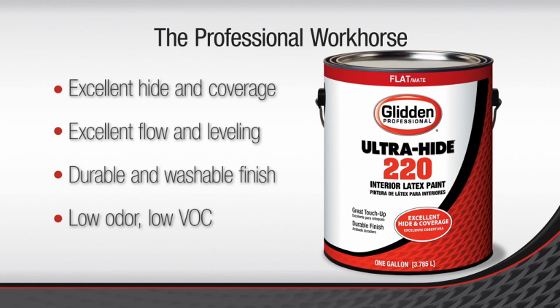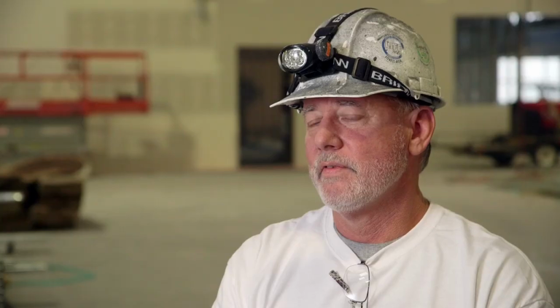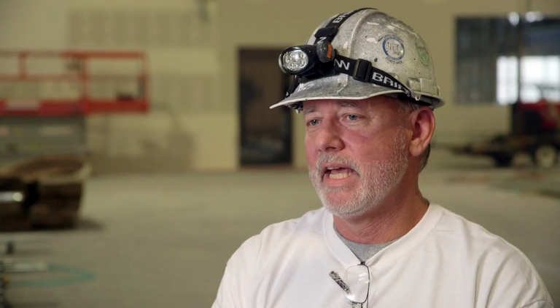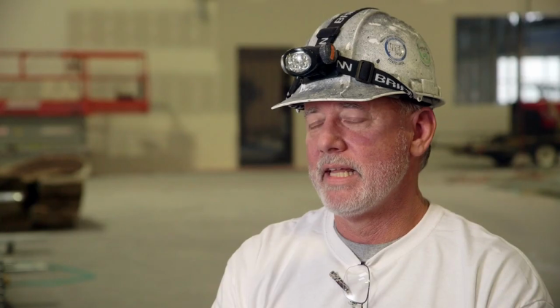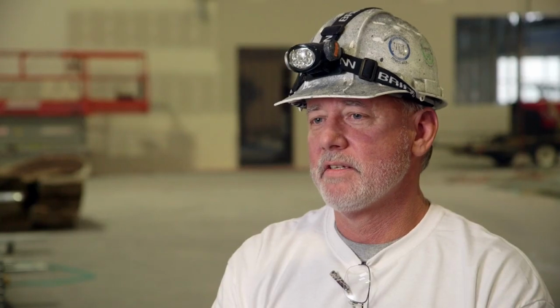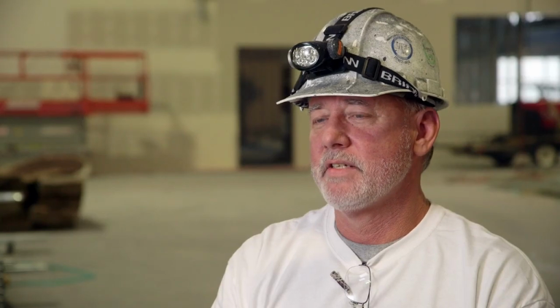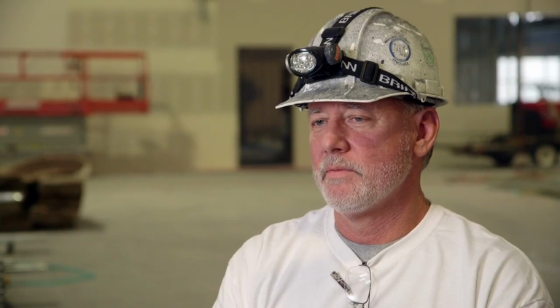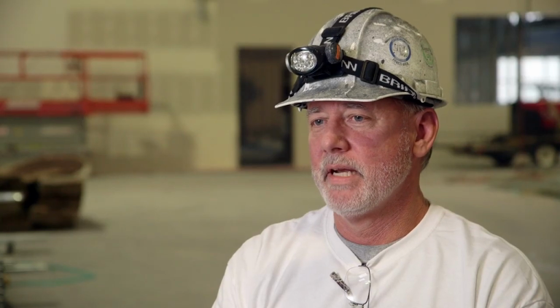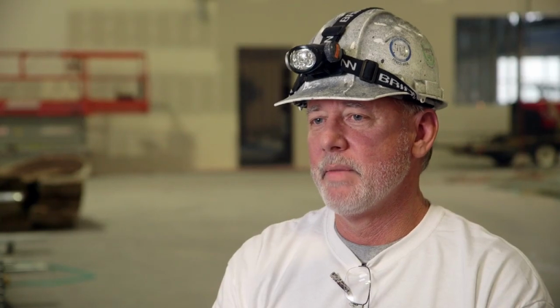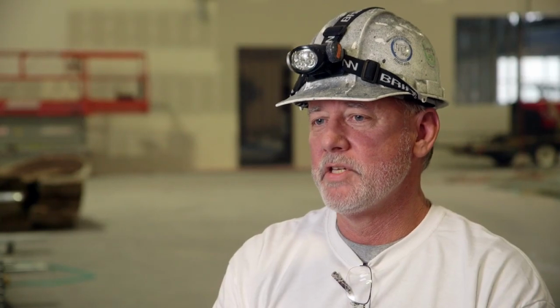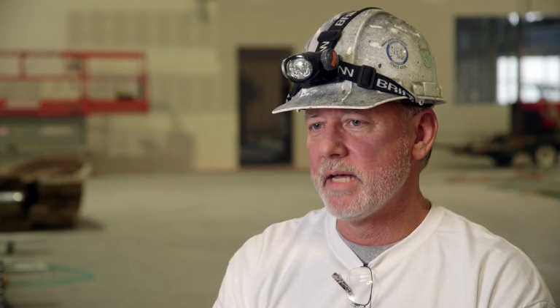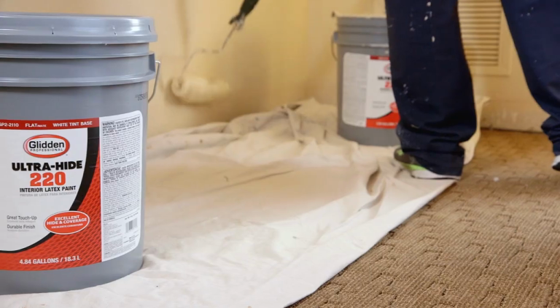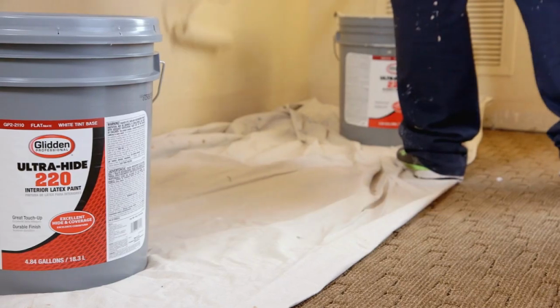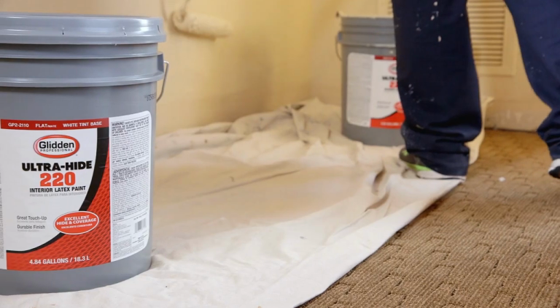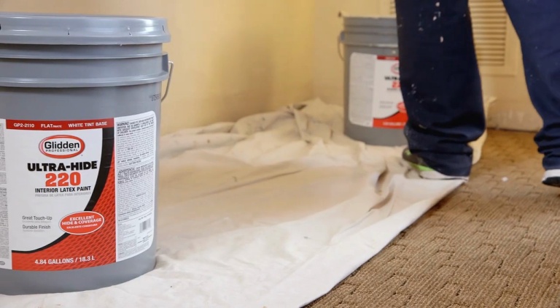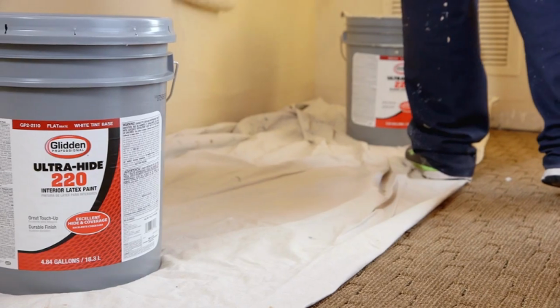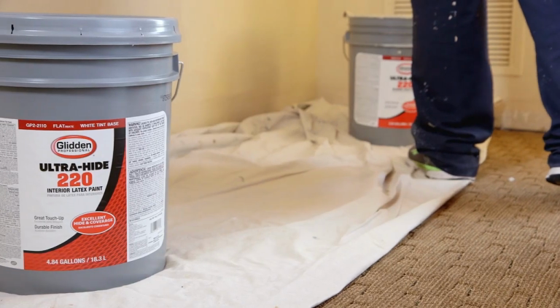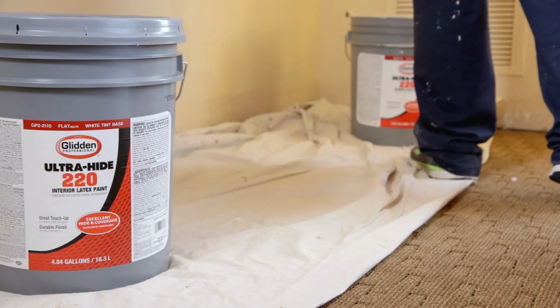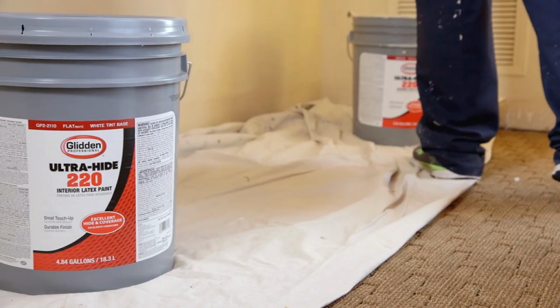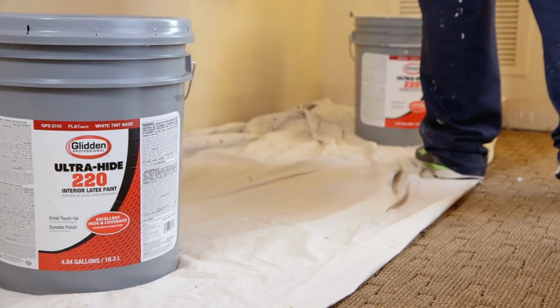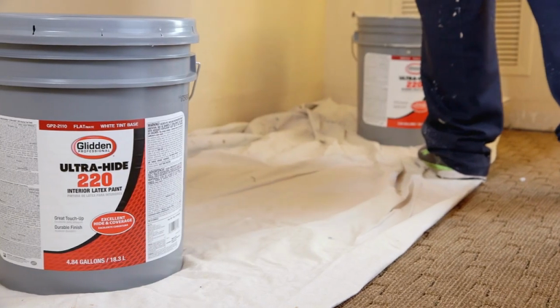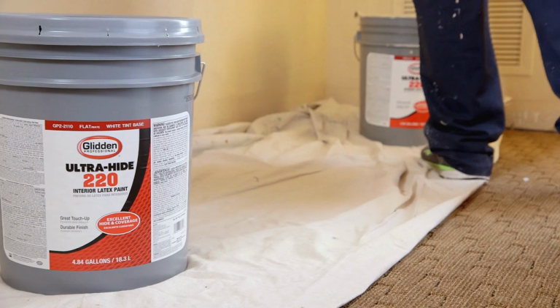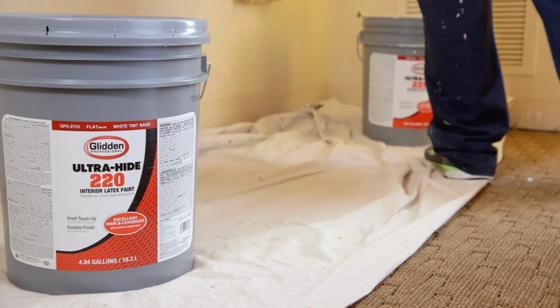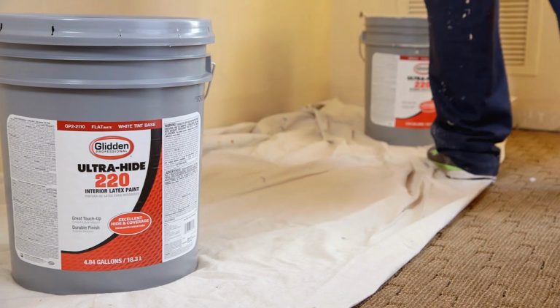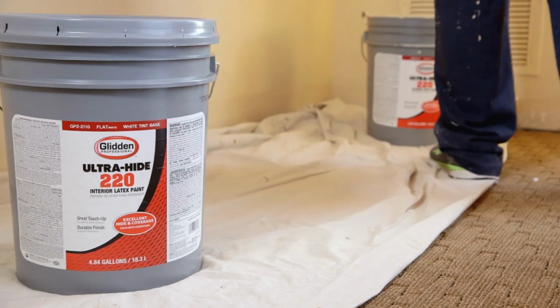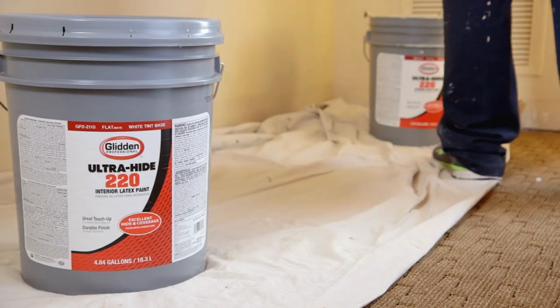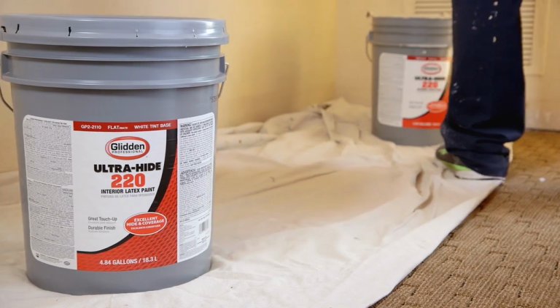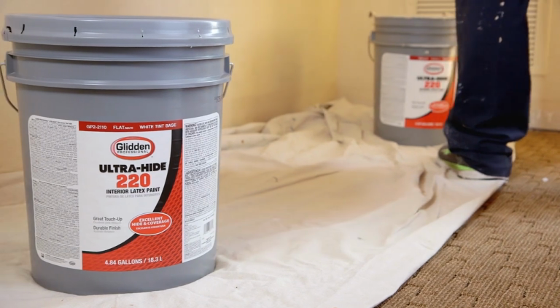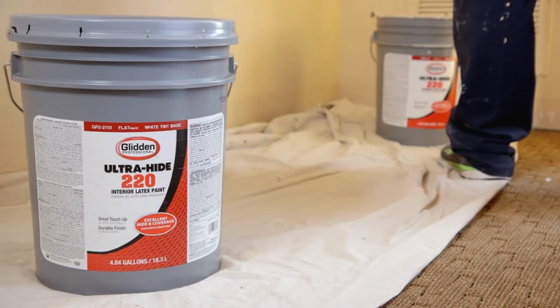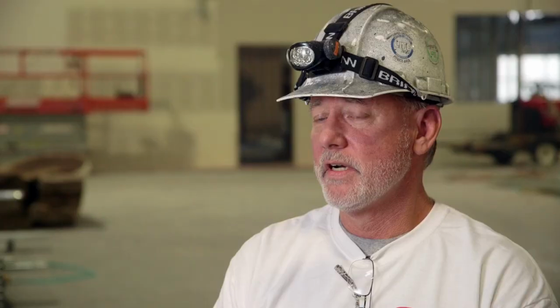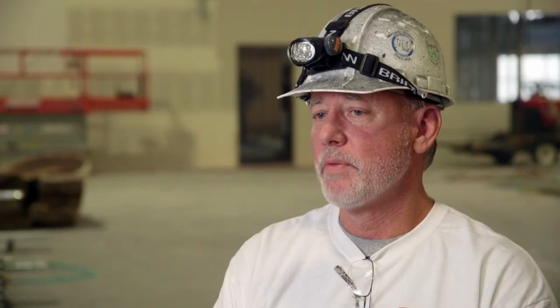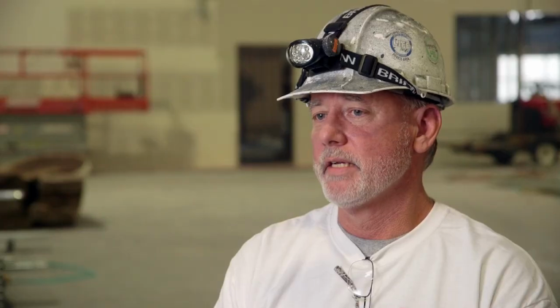We've had a lot of success with it on many jobs. The Glidden Professional Ultra-High 220 — it's a very good product.